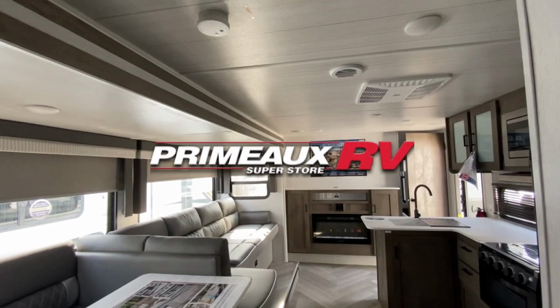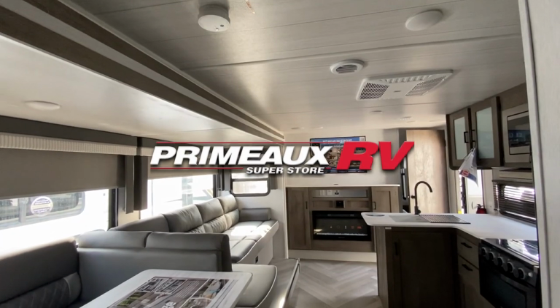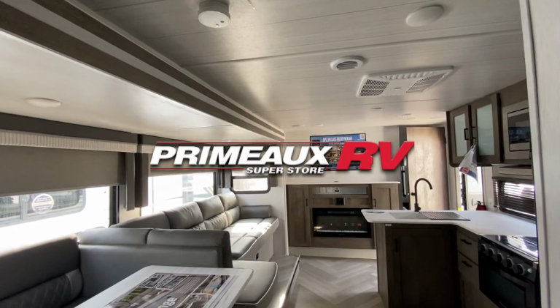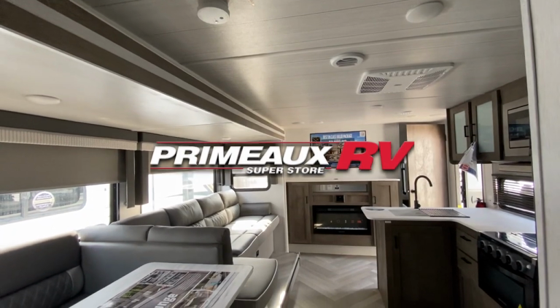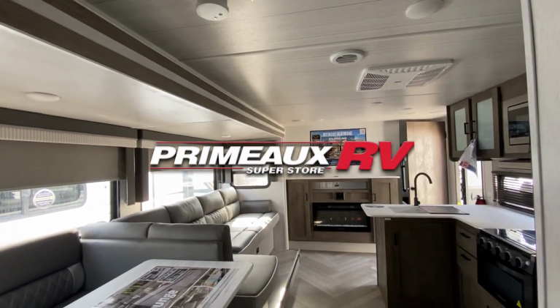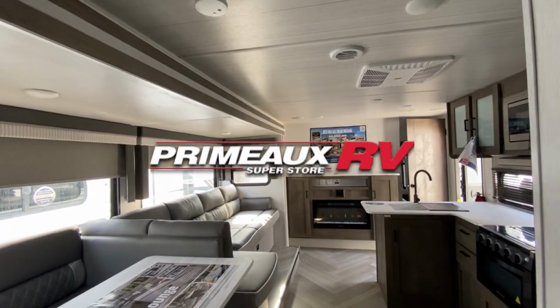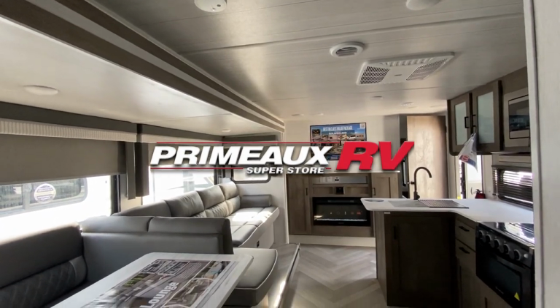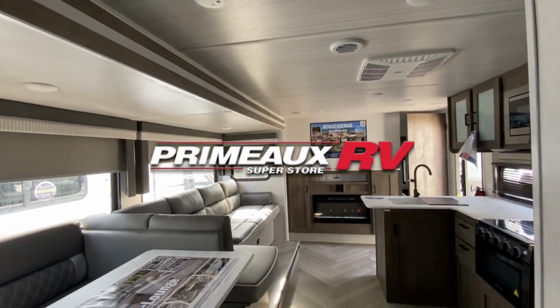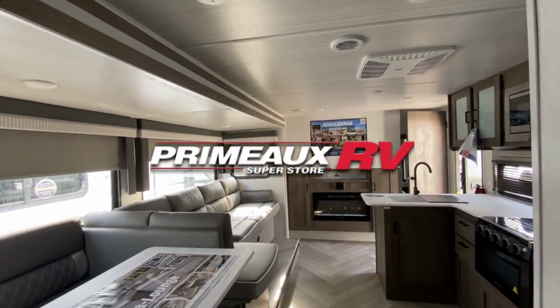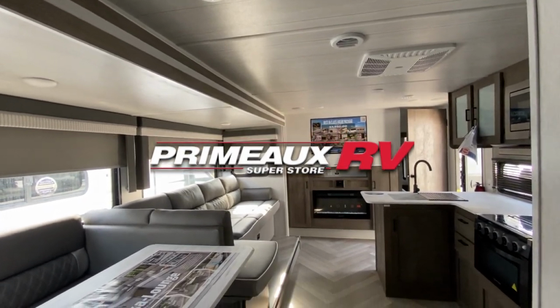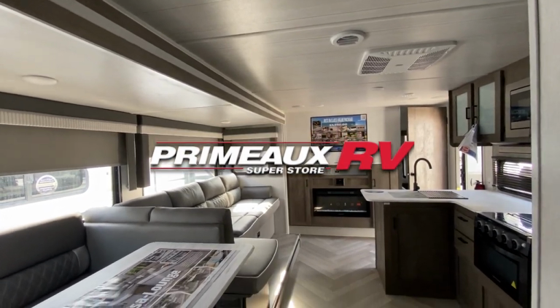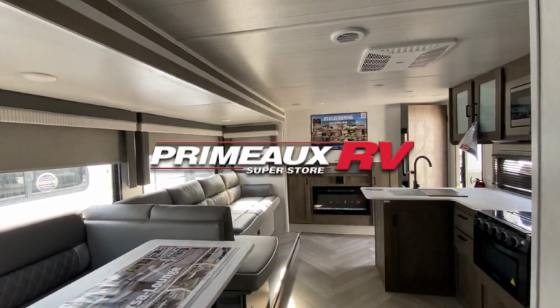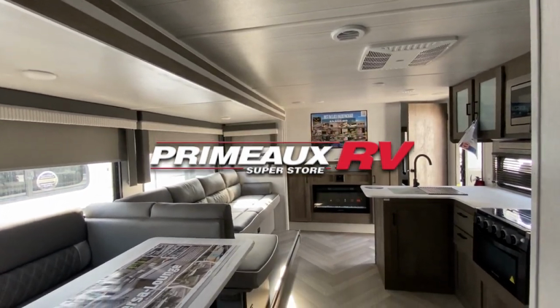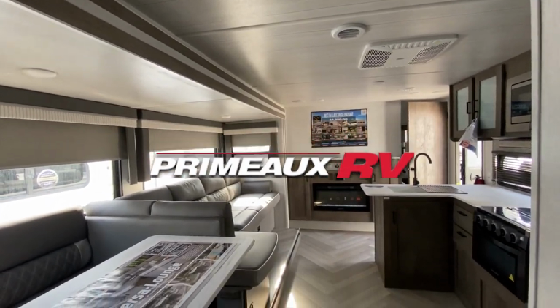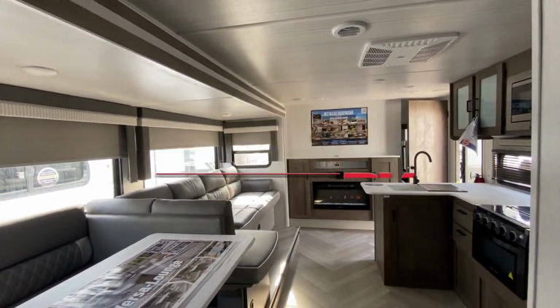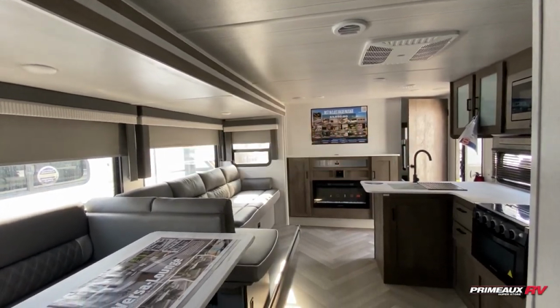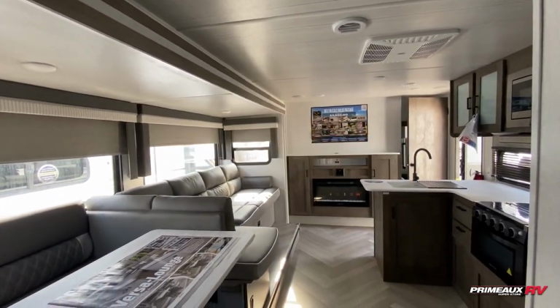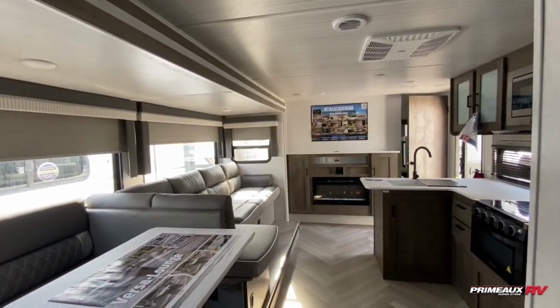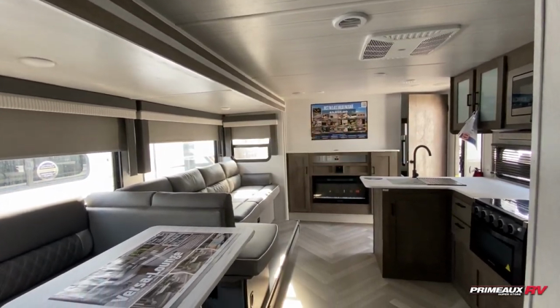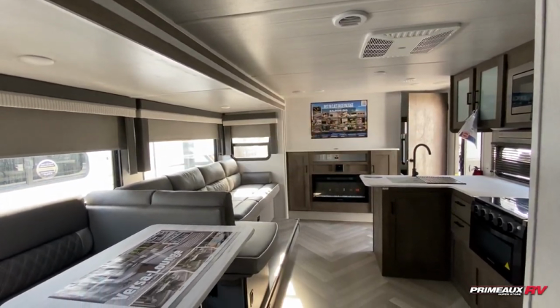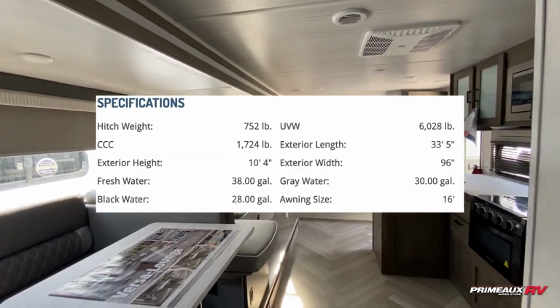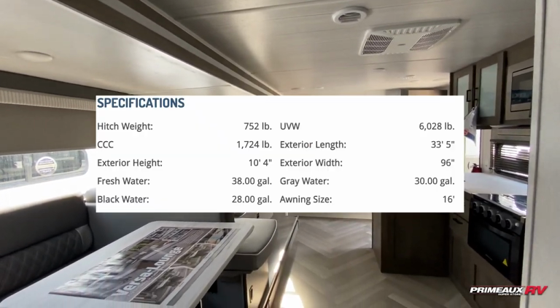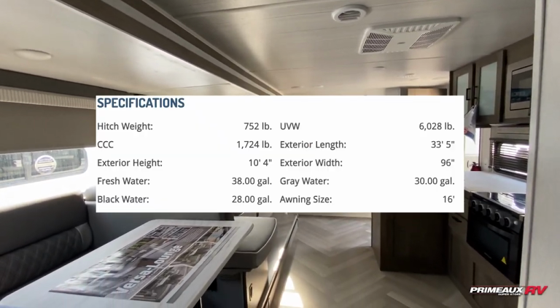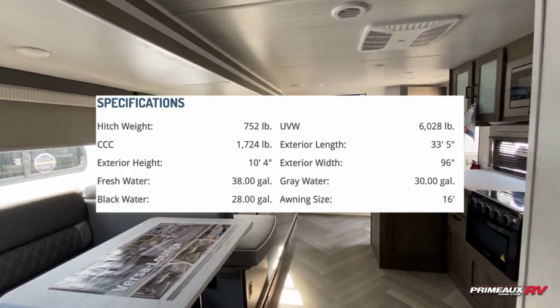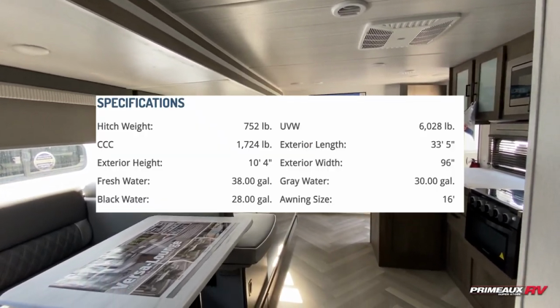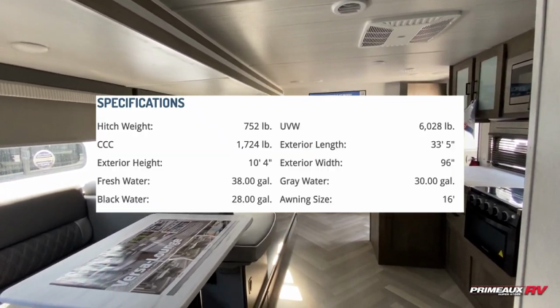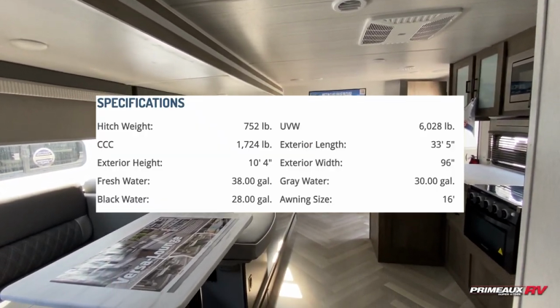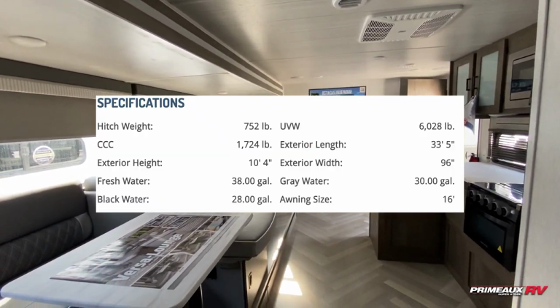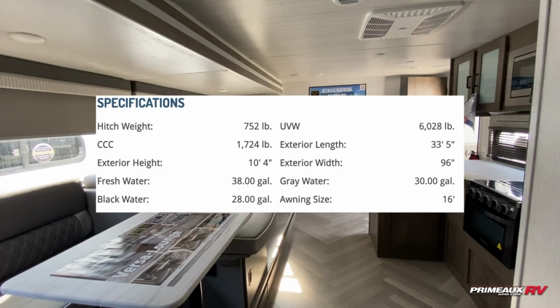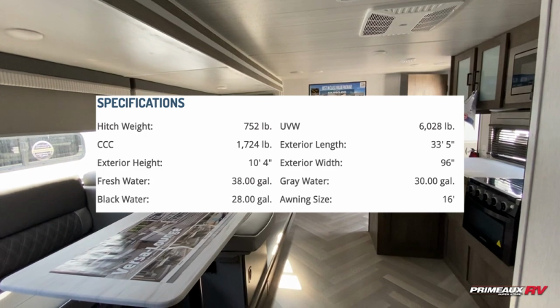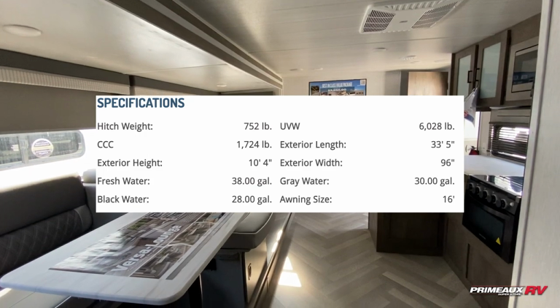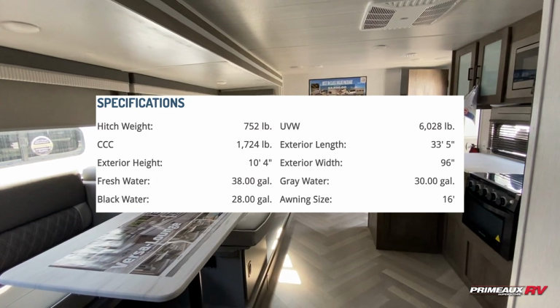We're going to take a look at this Wildwood 273 QBXL. I'll put all the details right here and we'll check everything out.